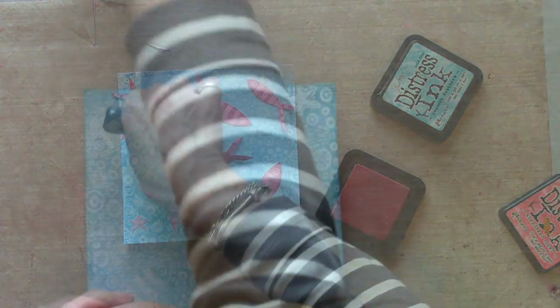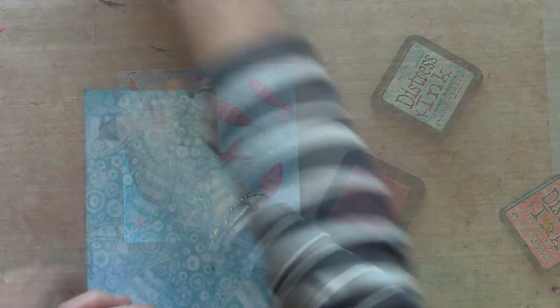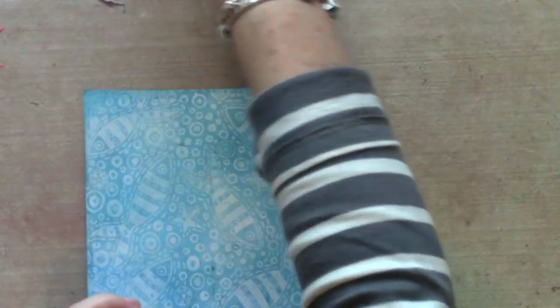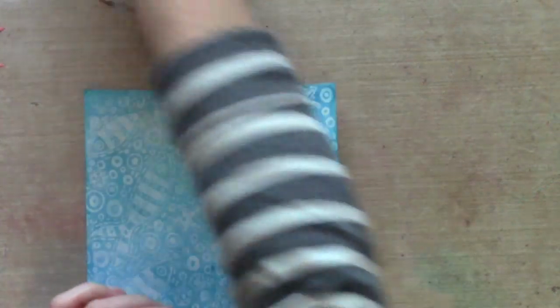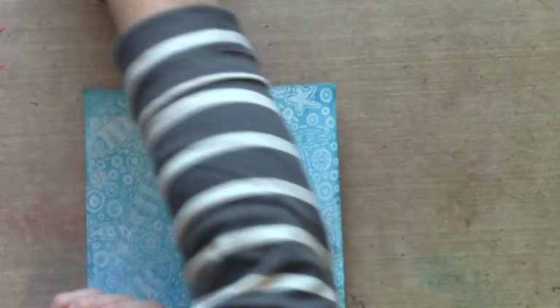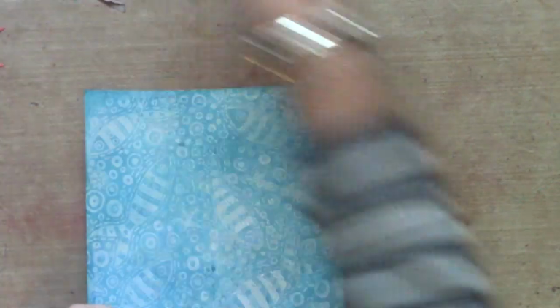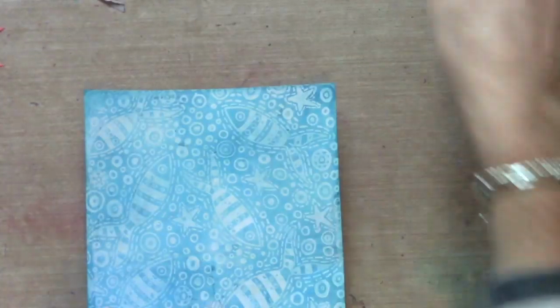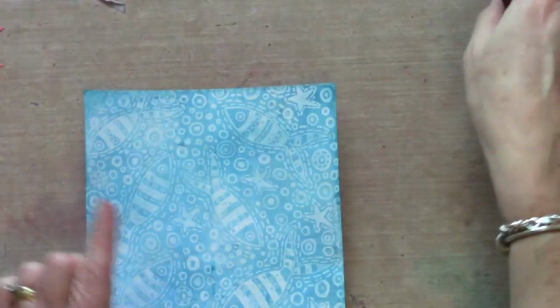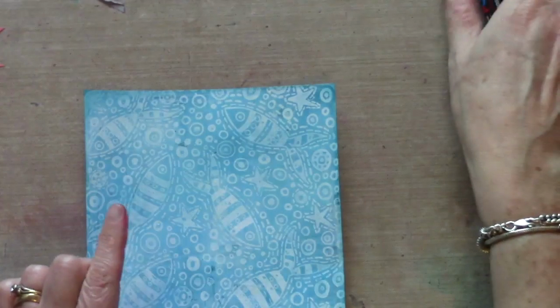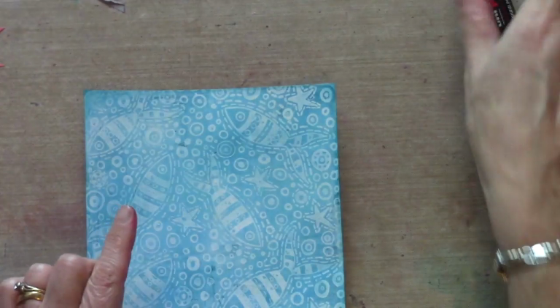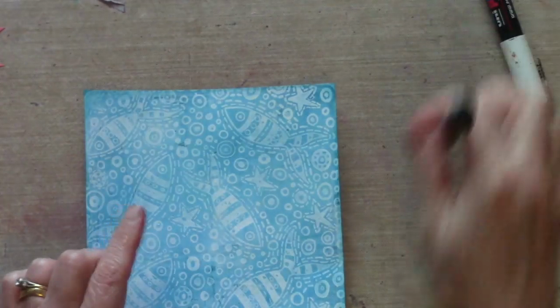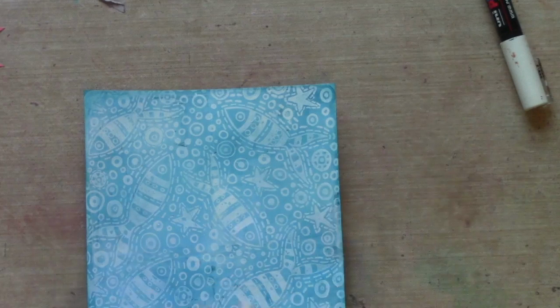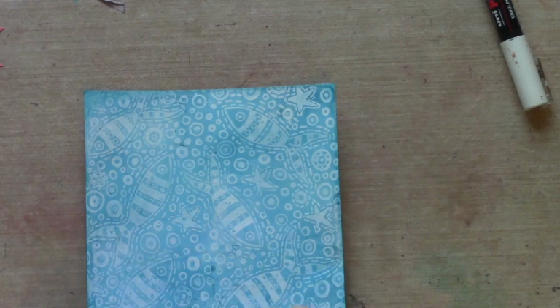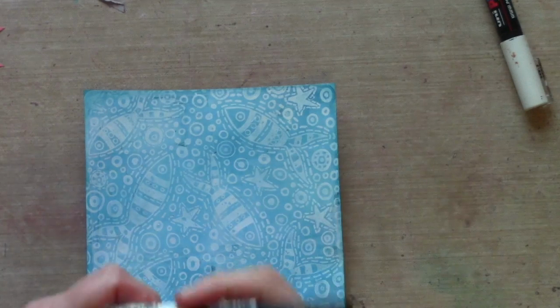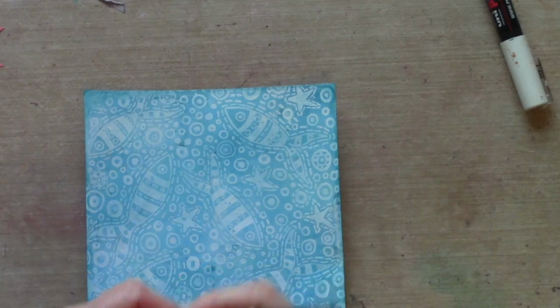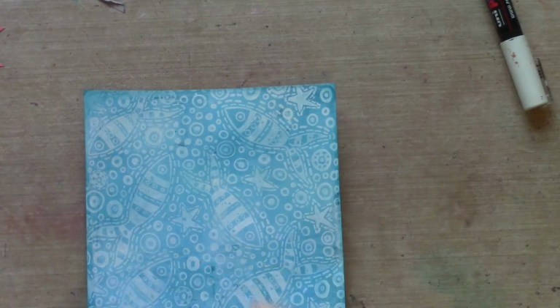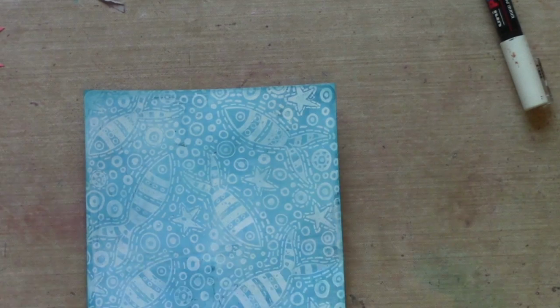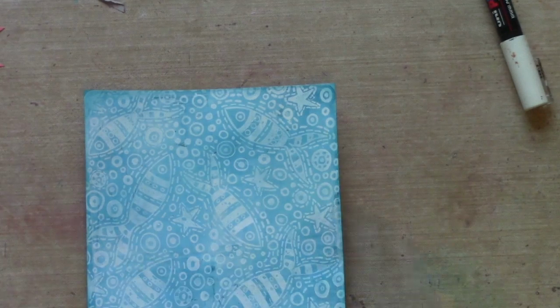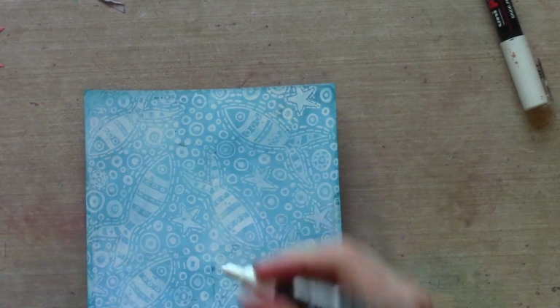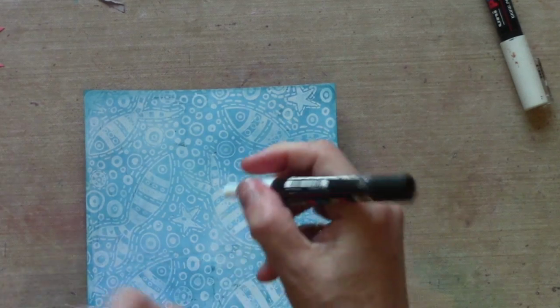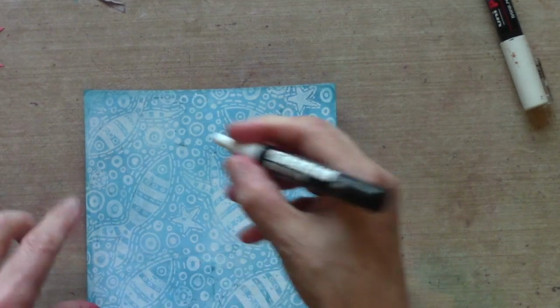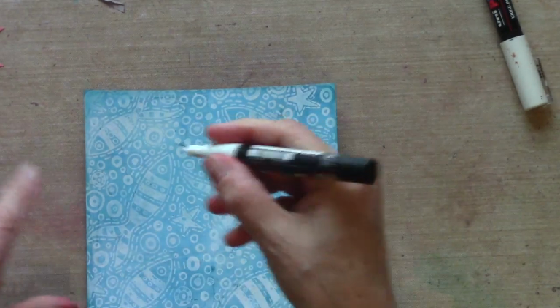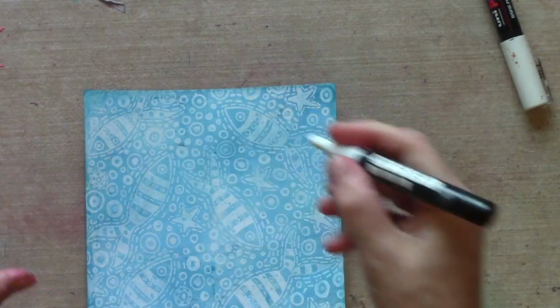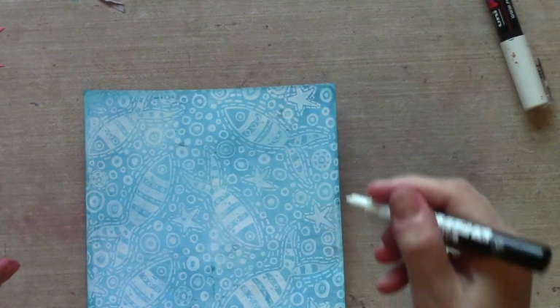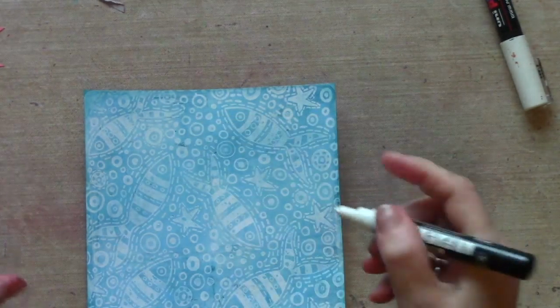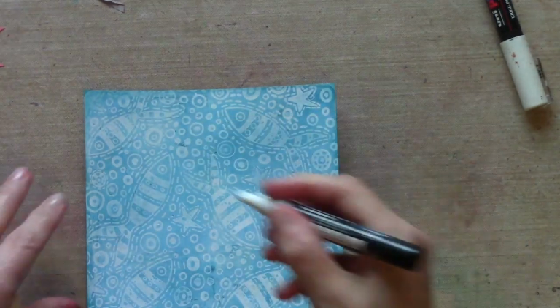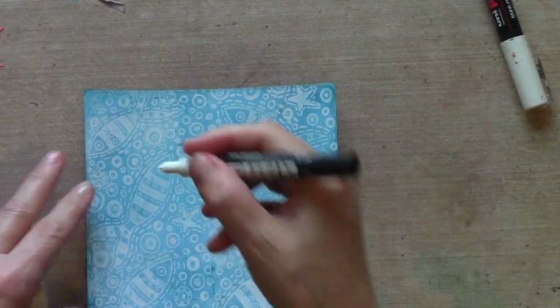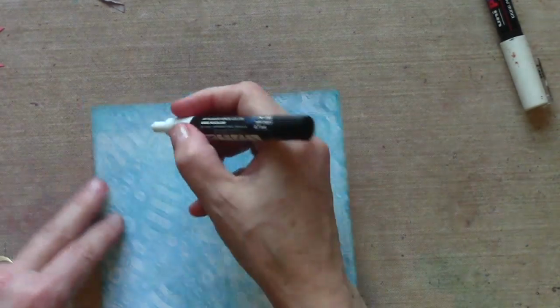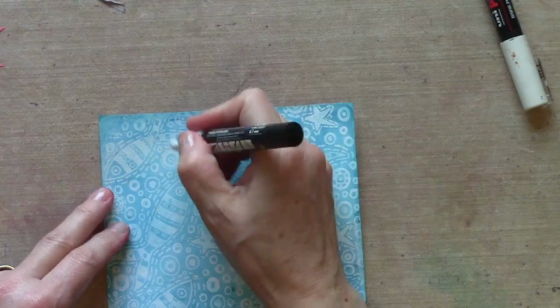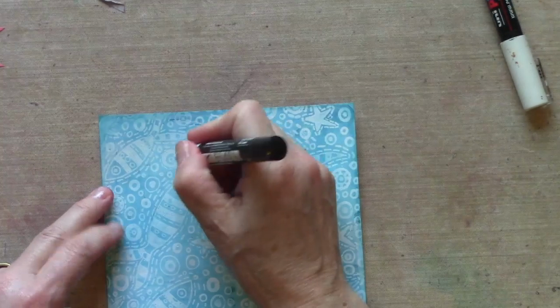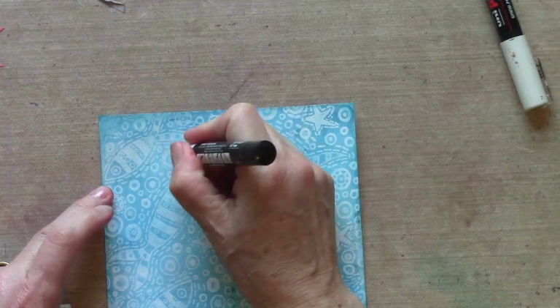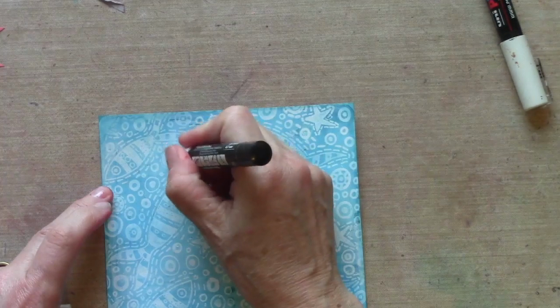I can really make some of this design clearer with a white pen, so that's one of the first things I'm going to do.